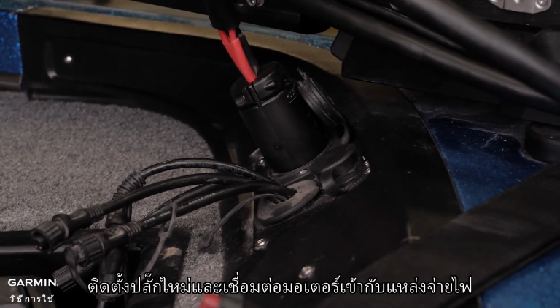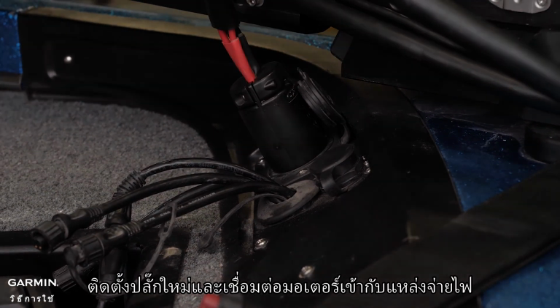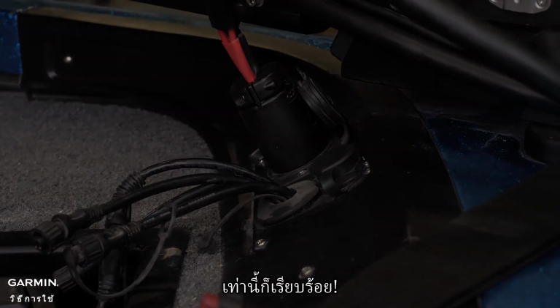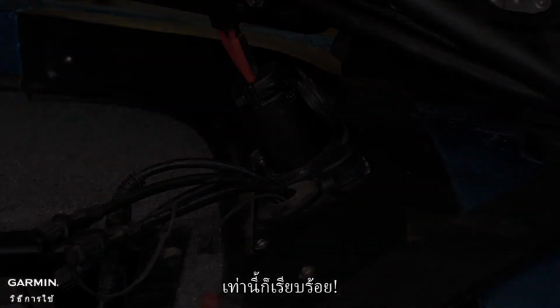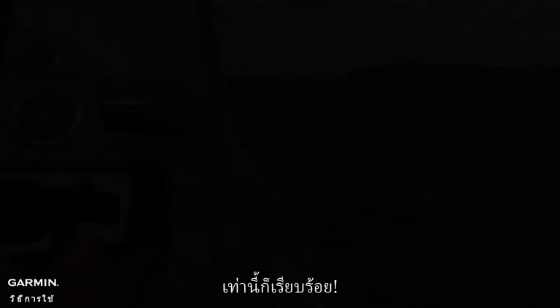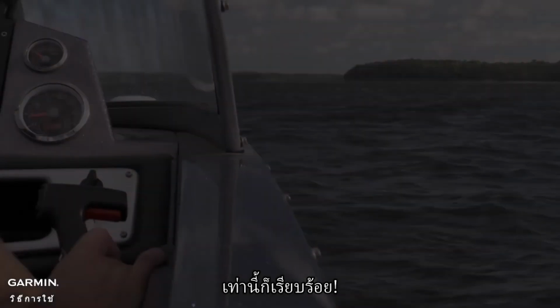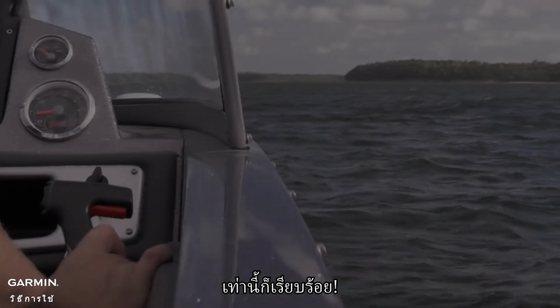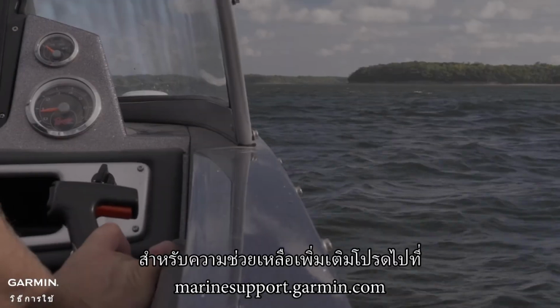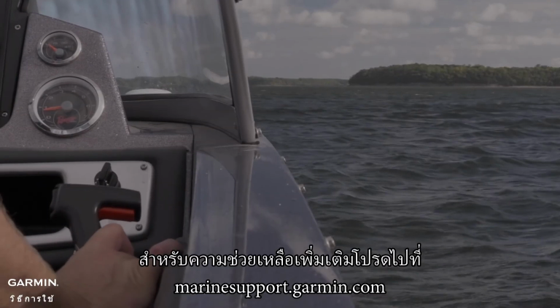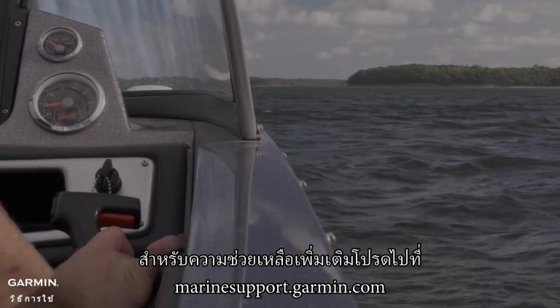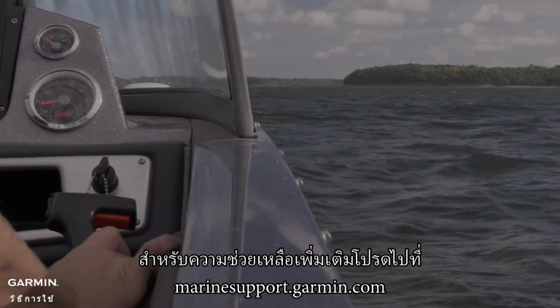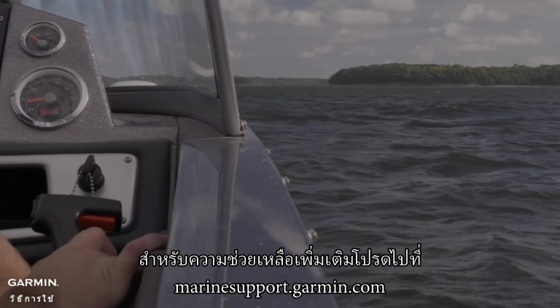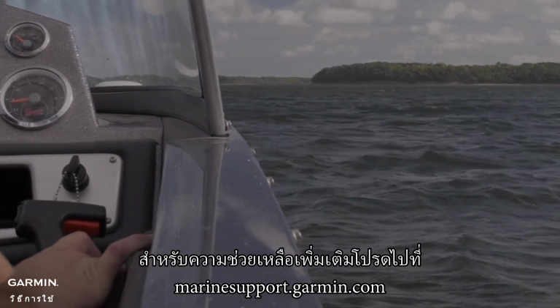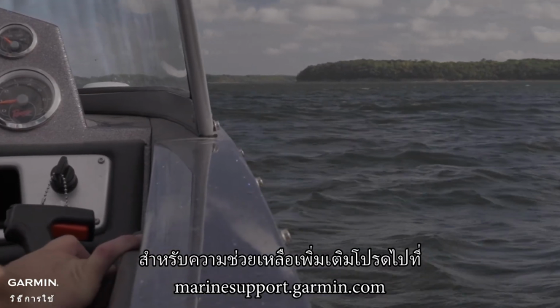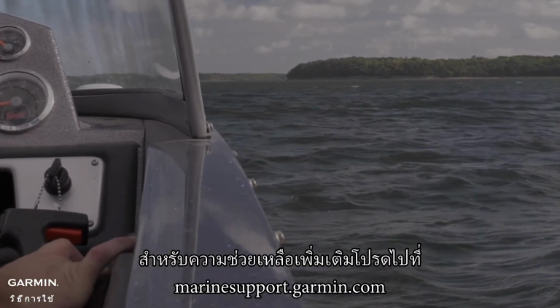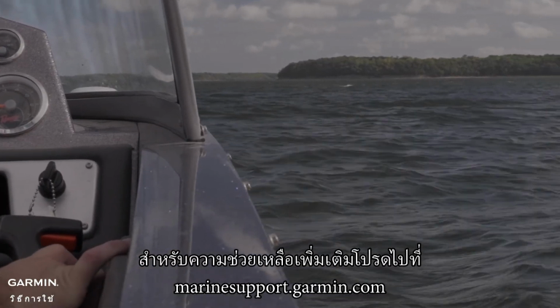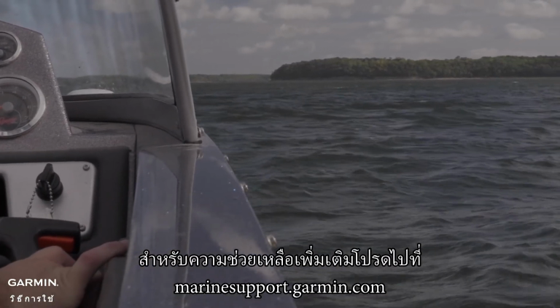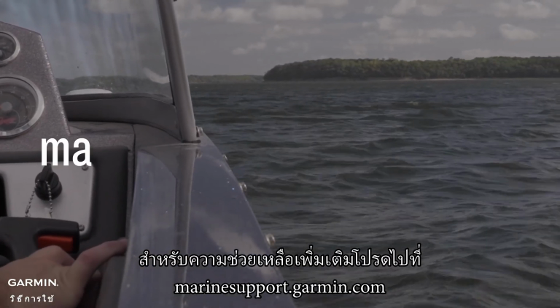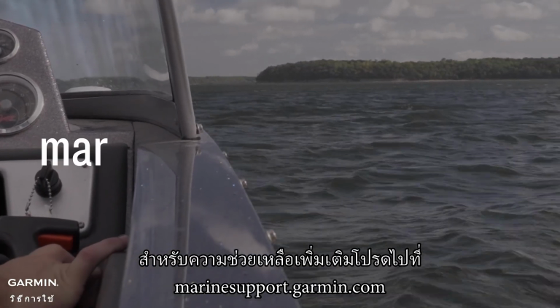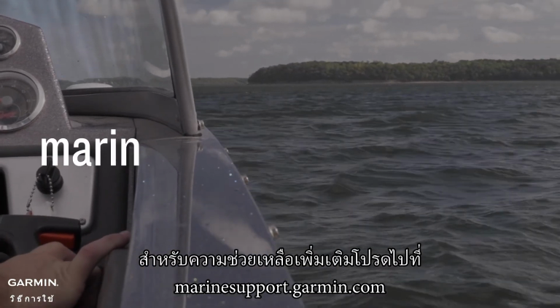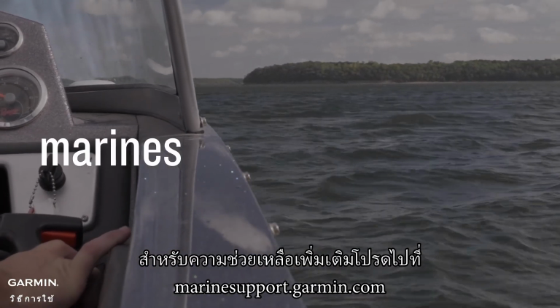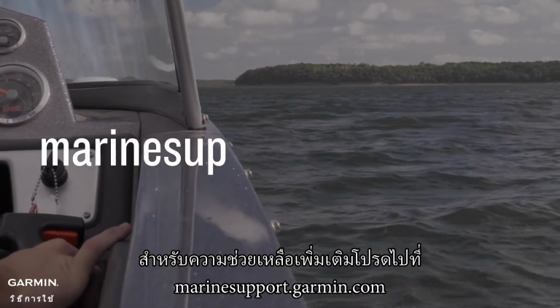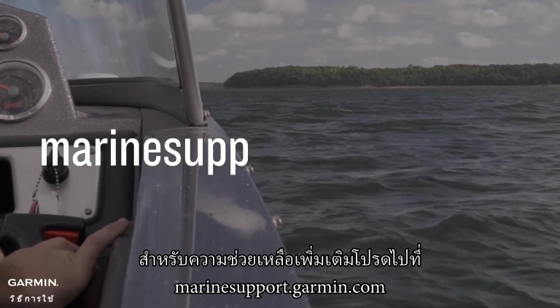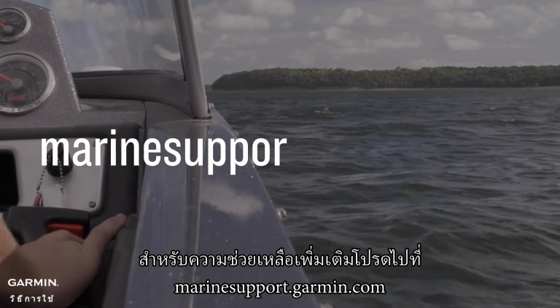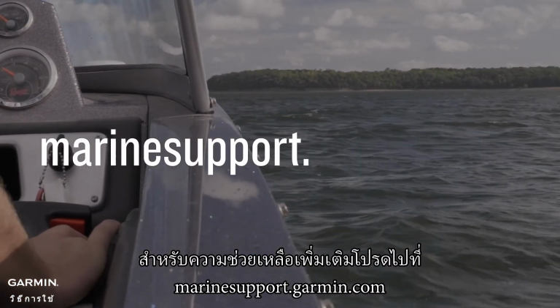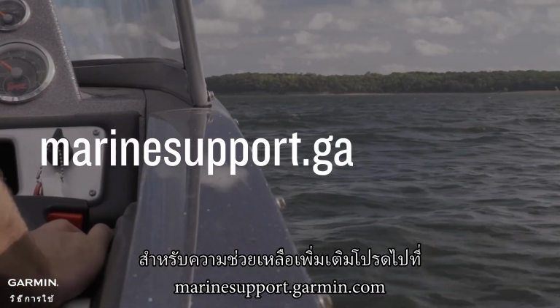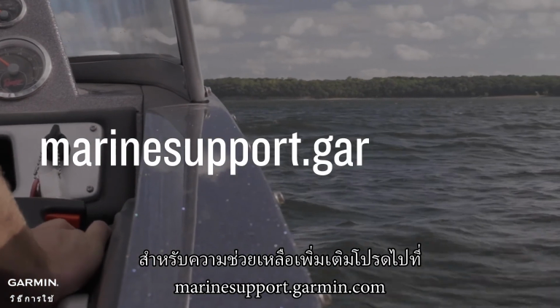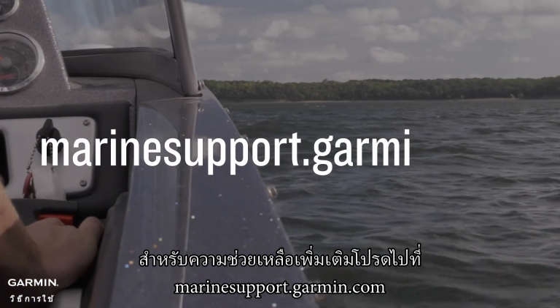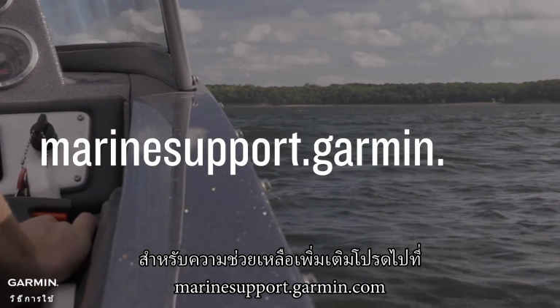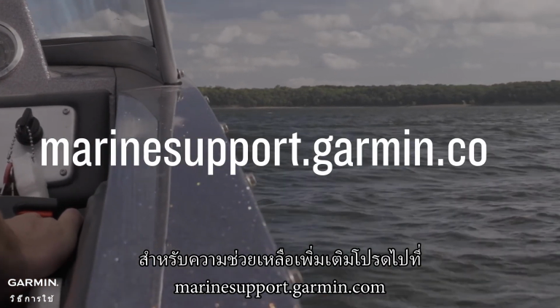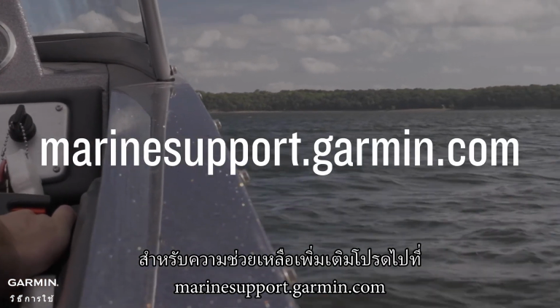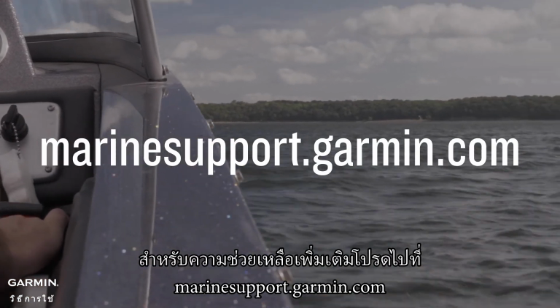And that's it. For more help, please visit MarineSupport.Garmin.com.